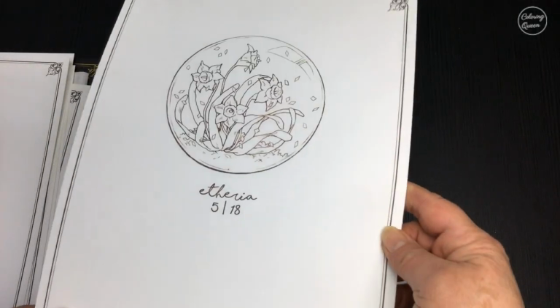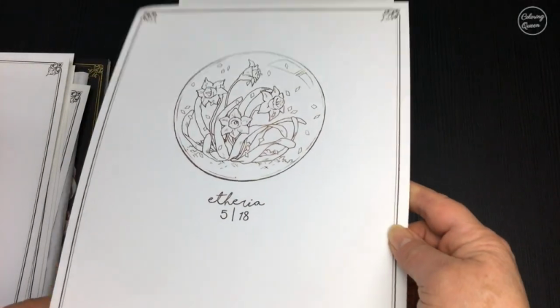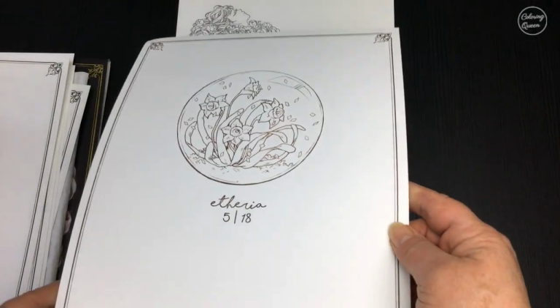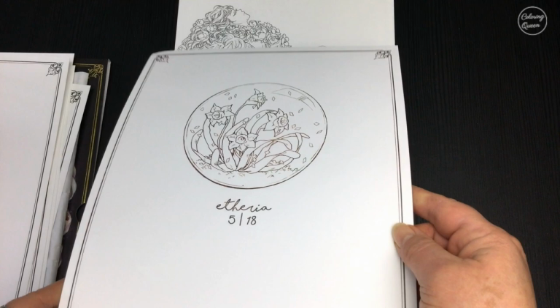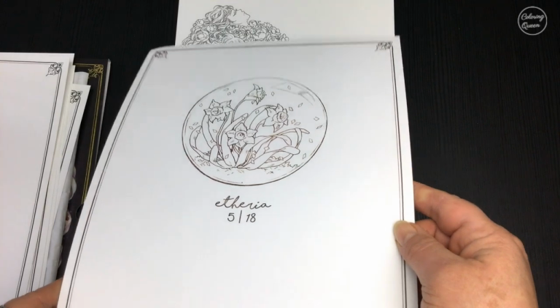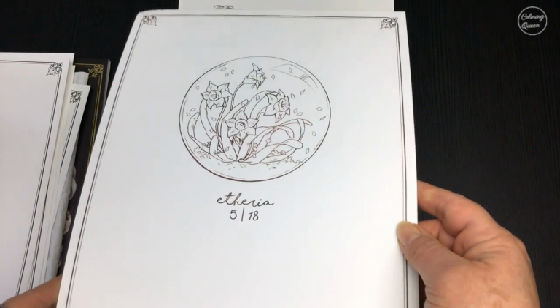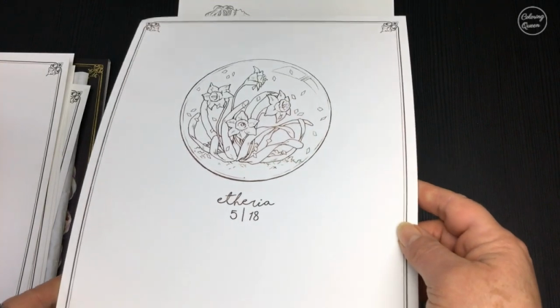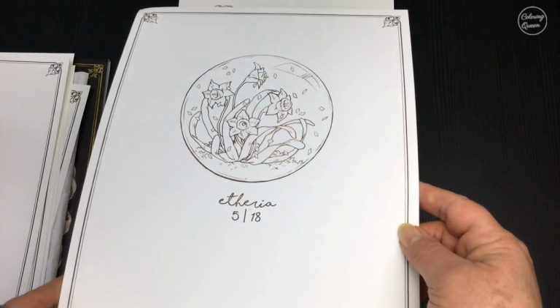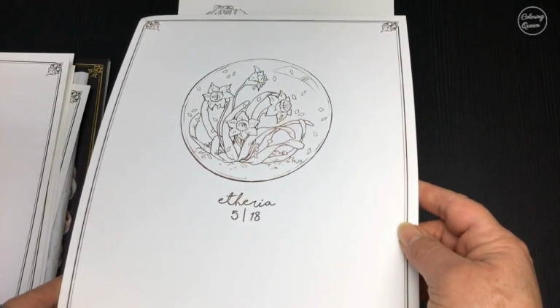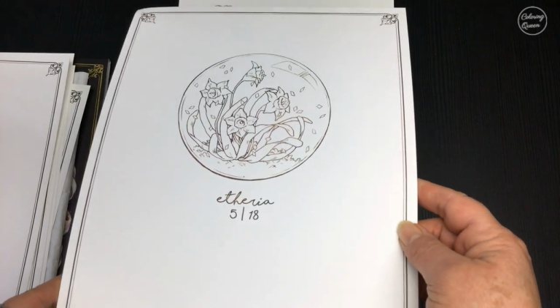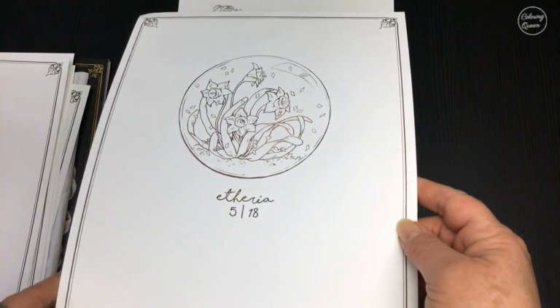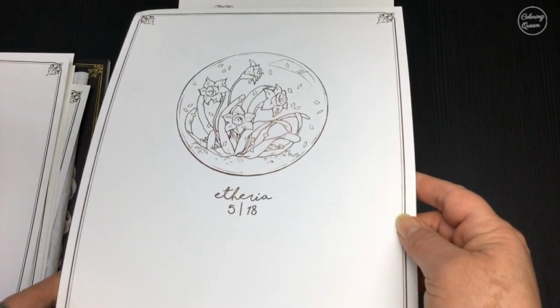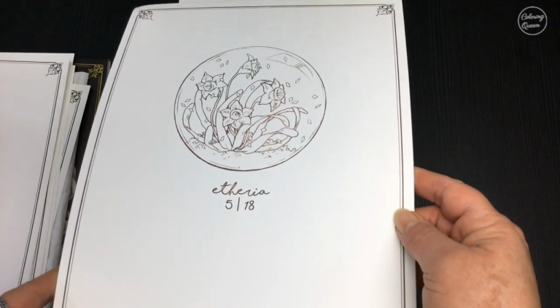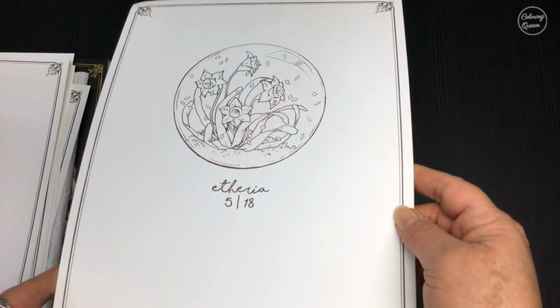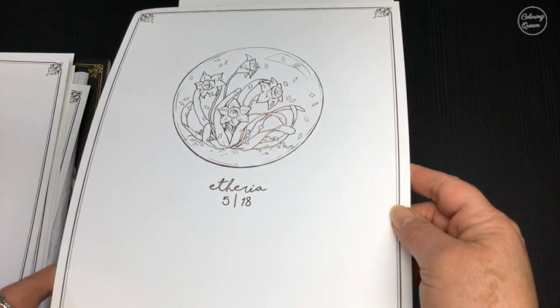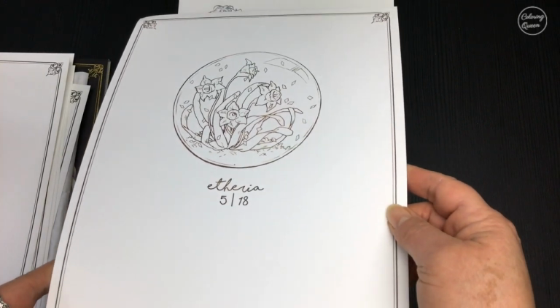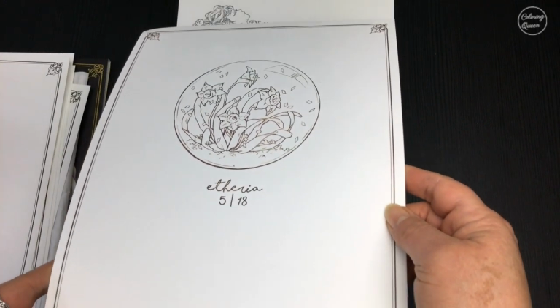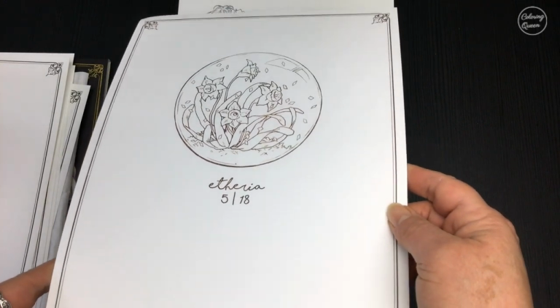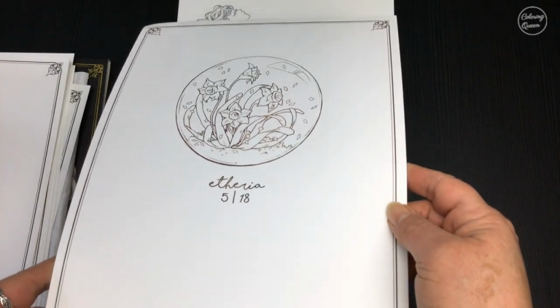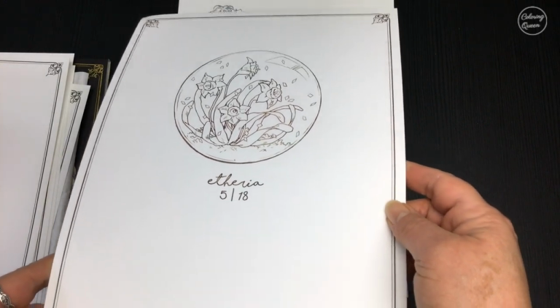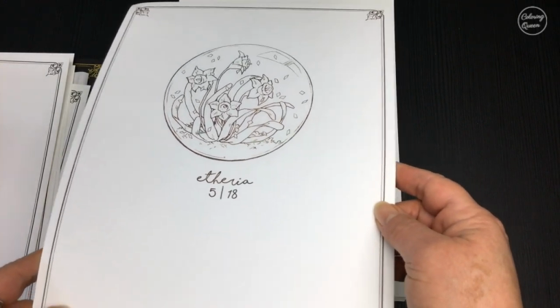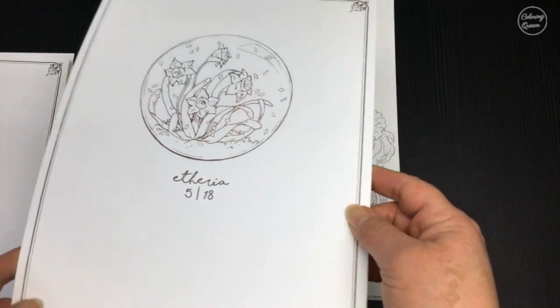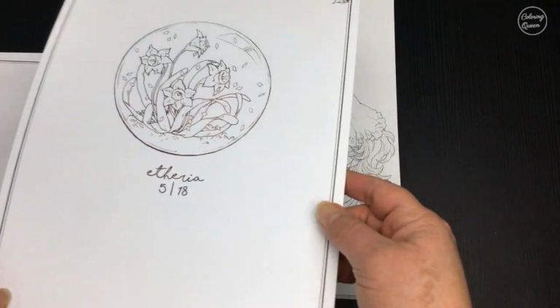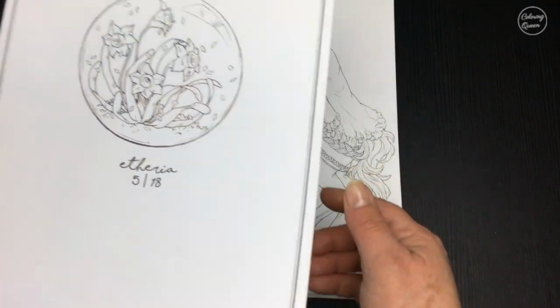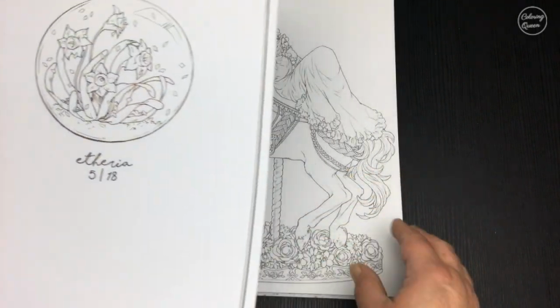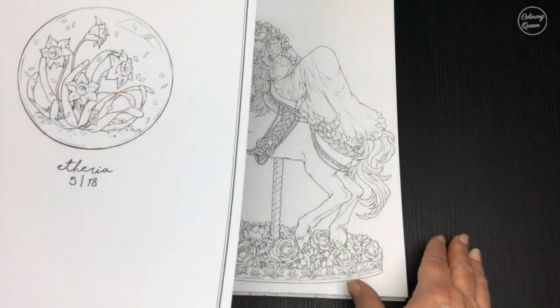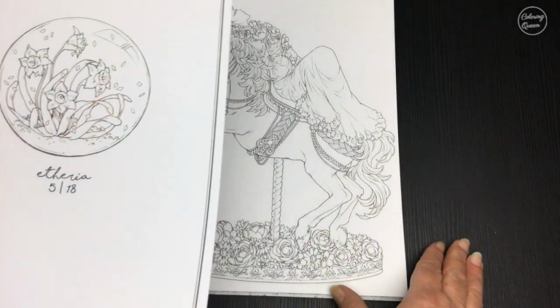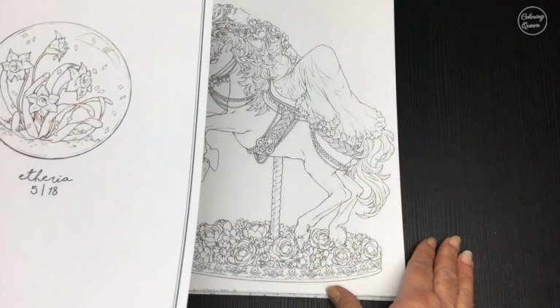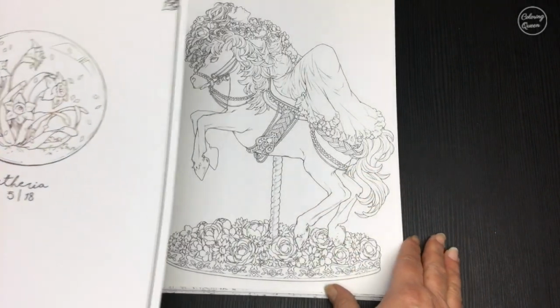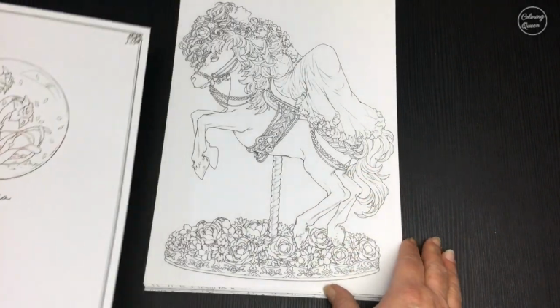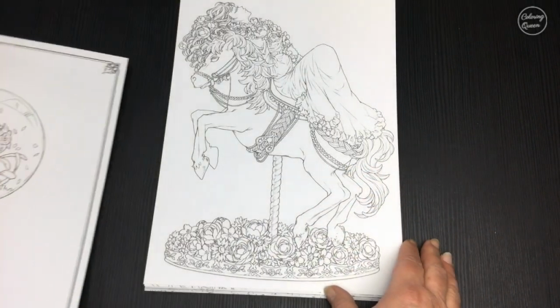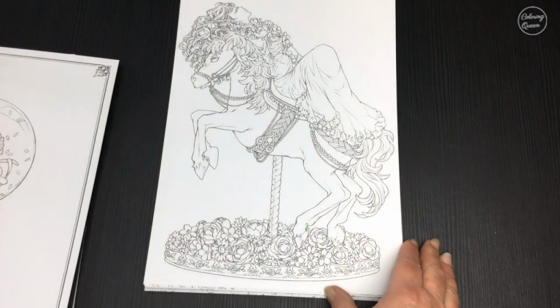And on the back, there's a lovely little work of art on each one, because every picture is different.